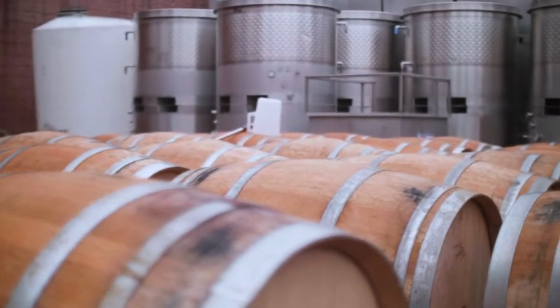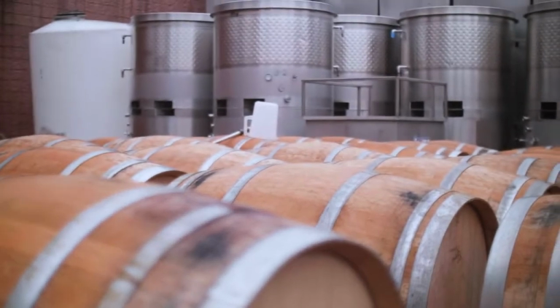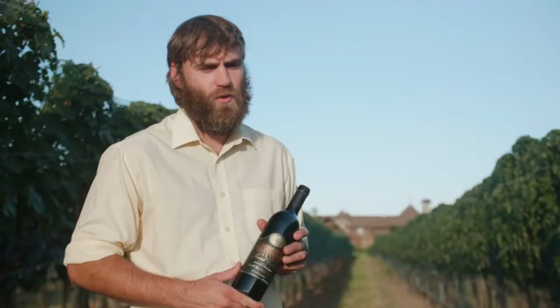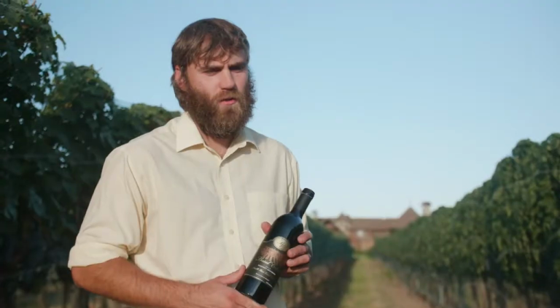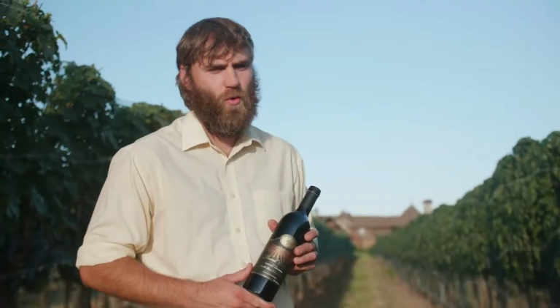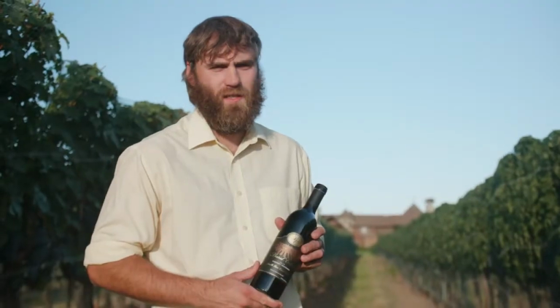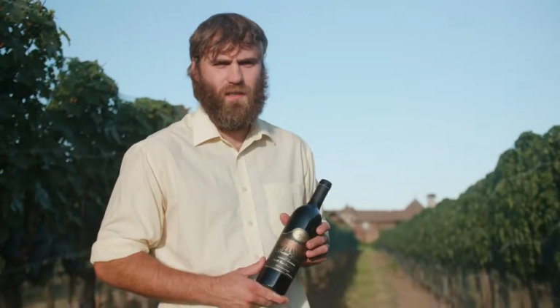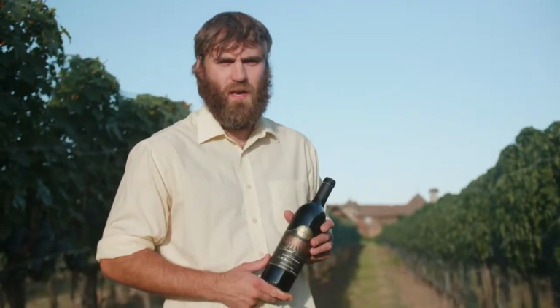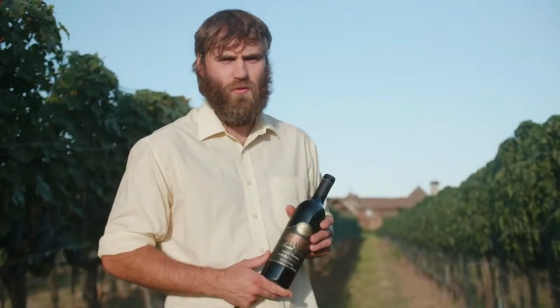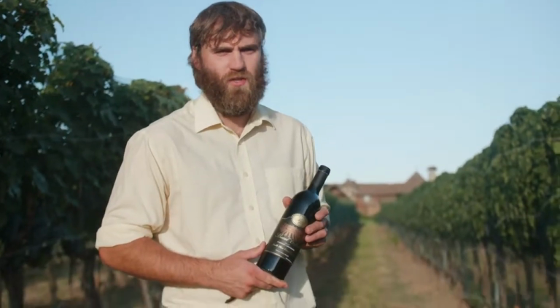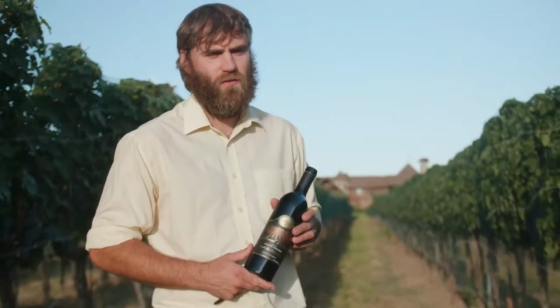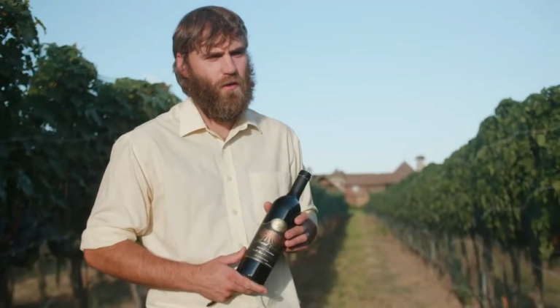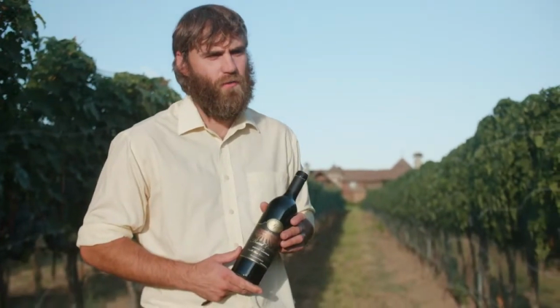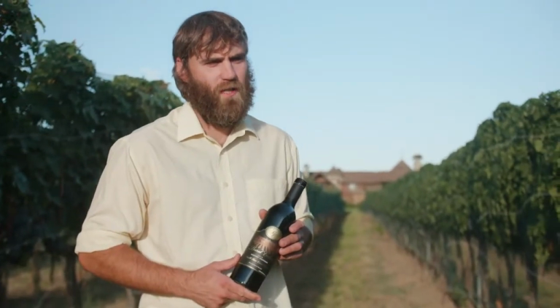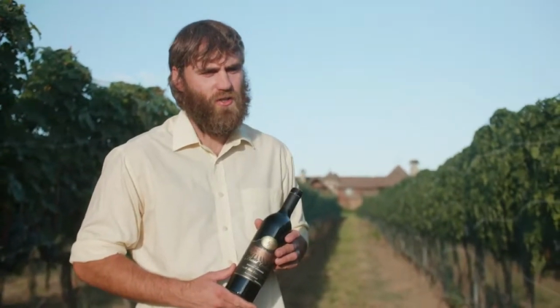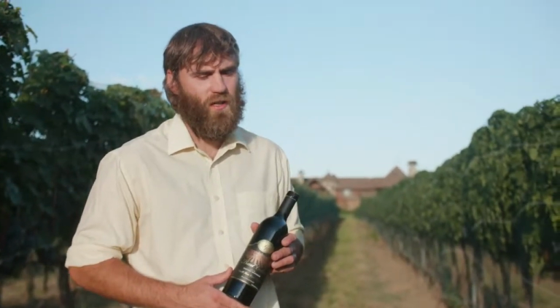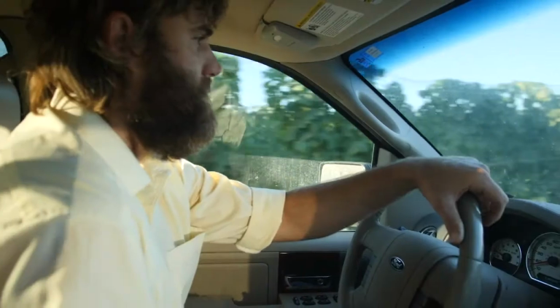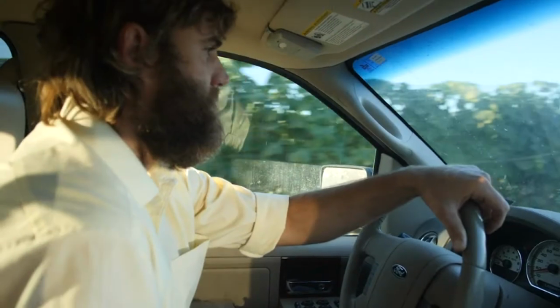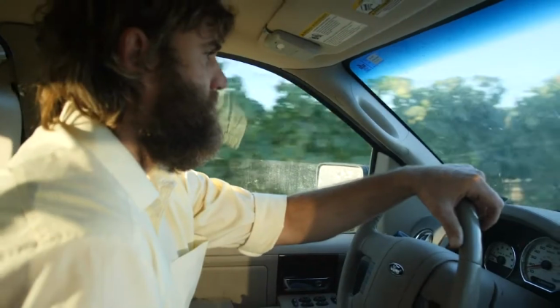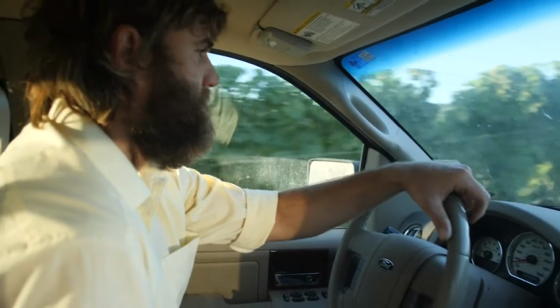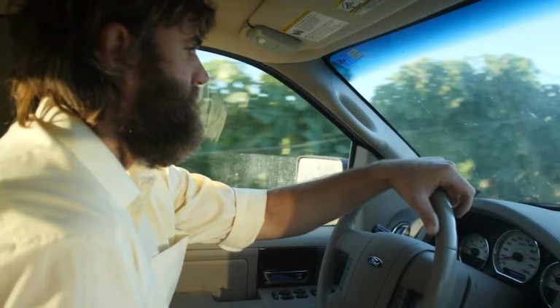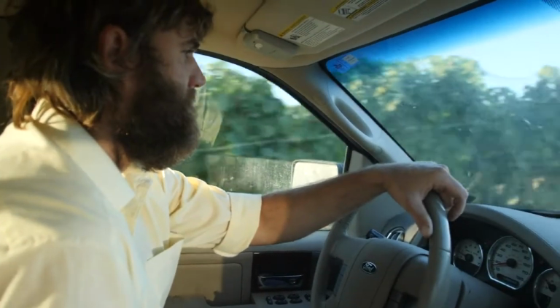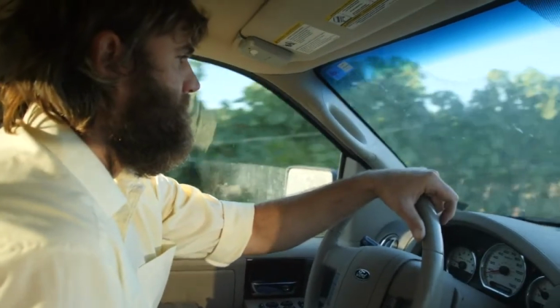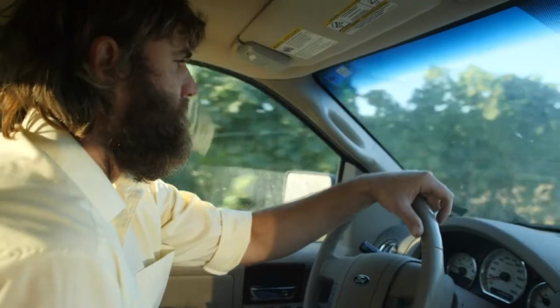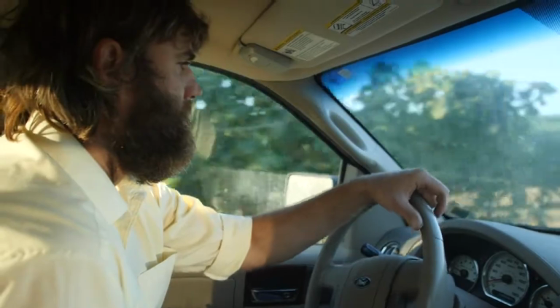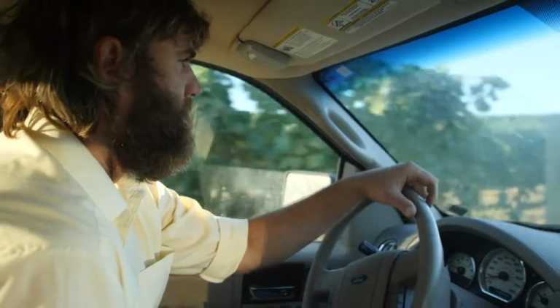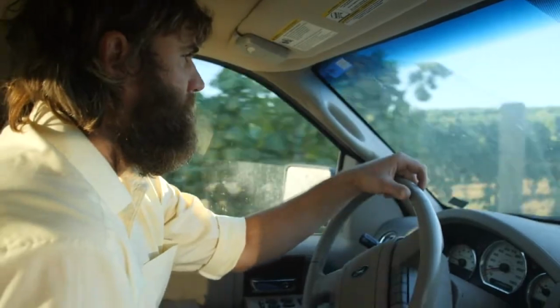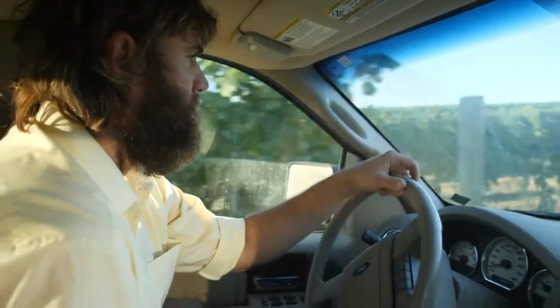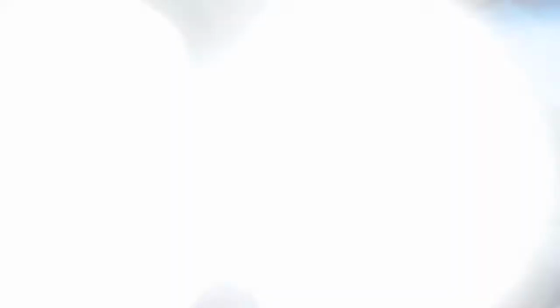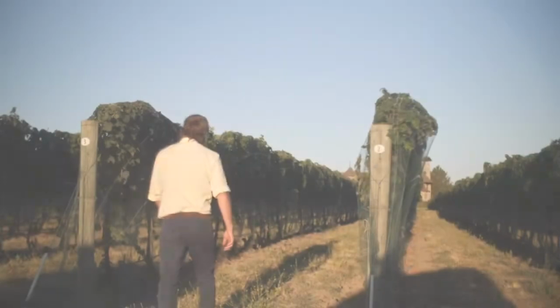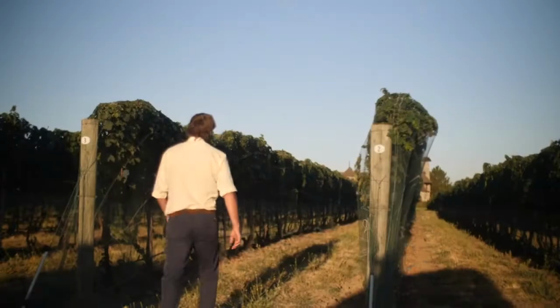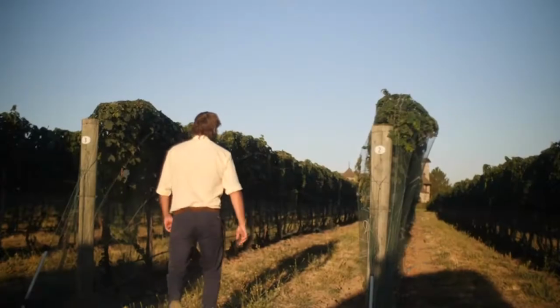I do a little more extended maceration during fermentation, which gives us nice structure, a nice color and tannin profile.